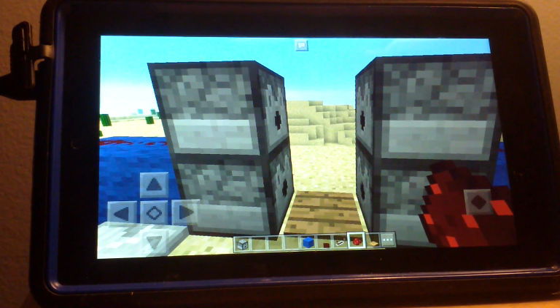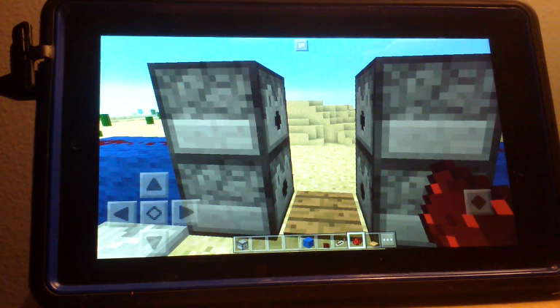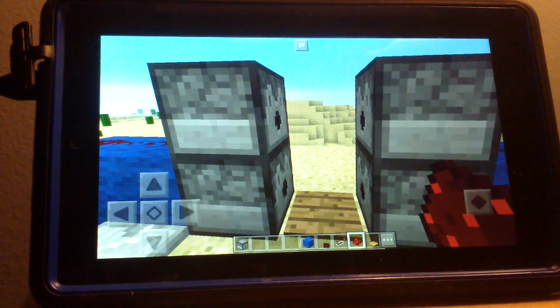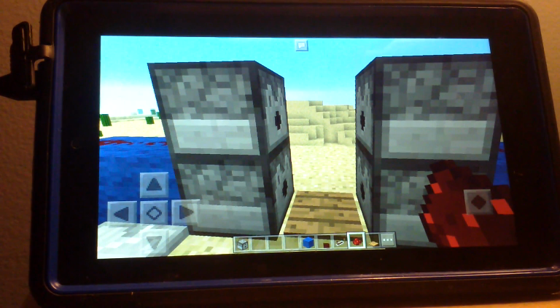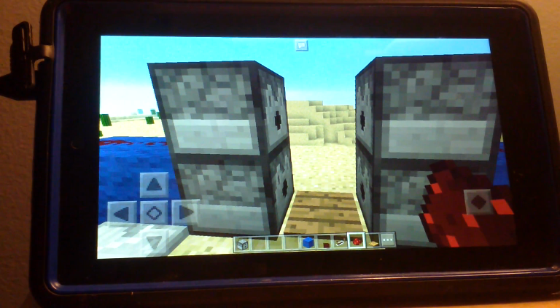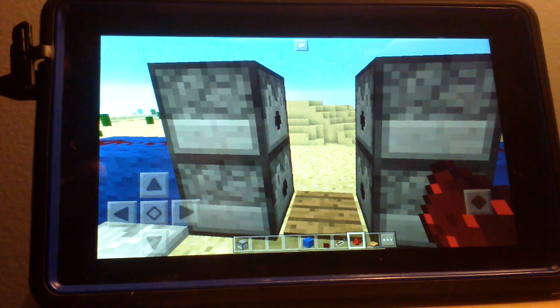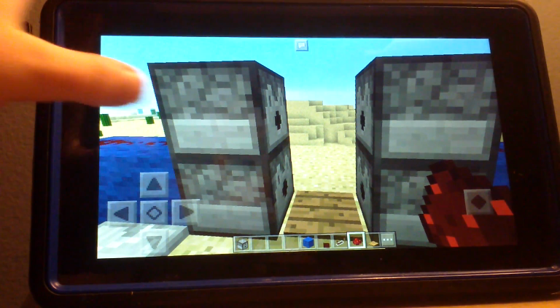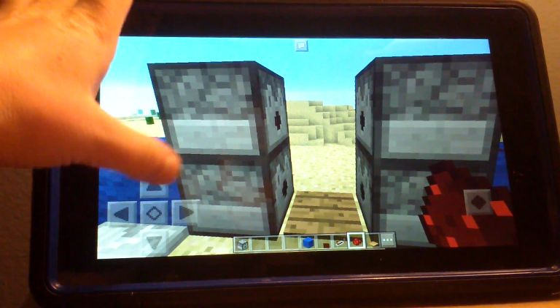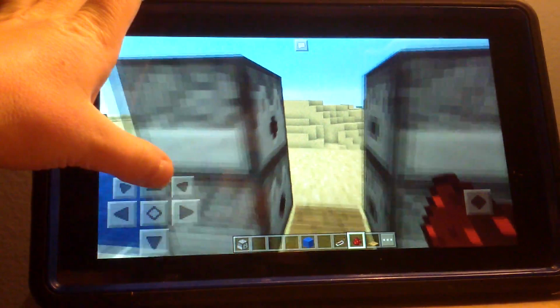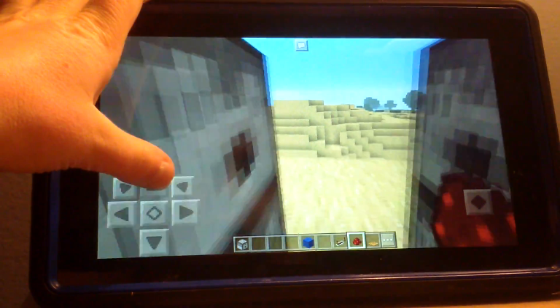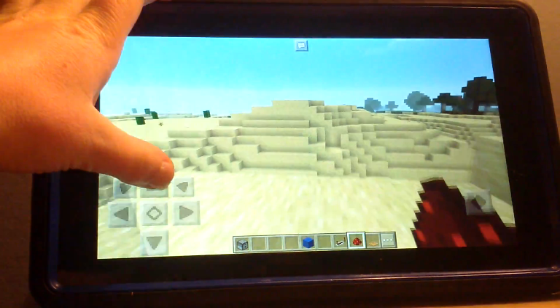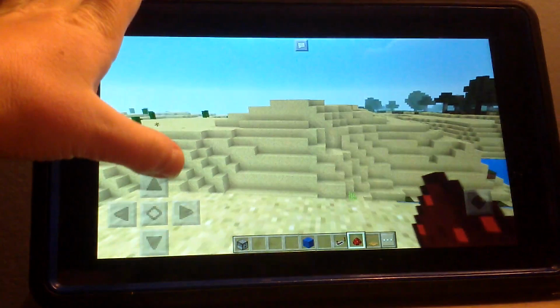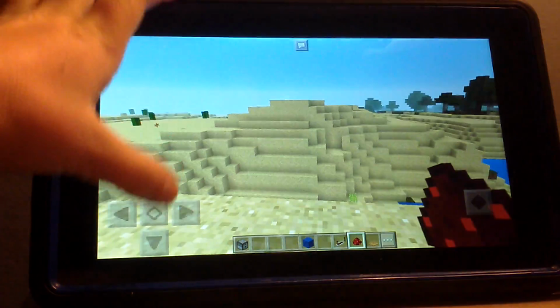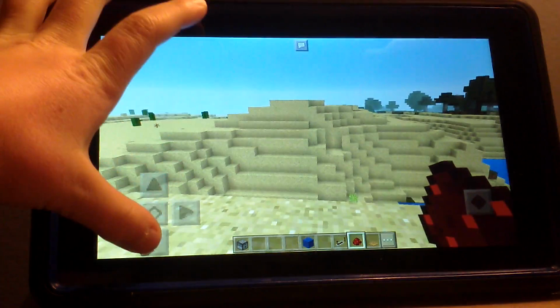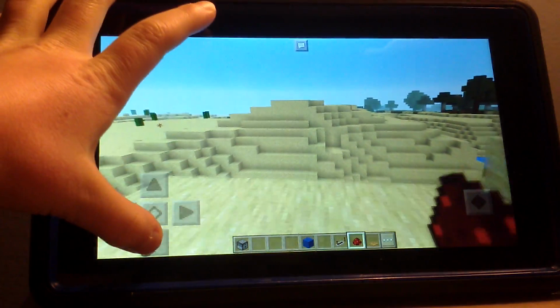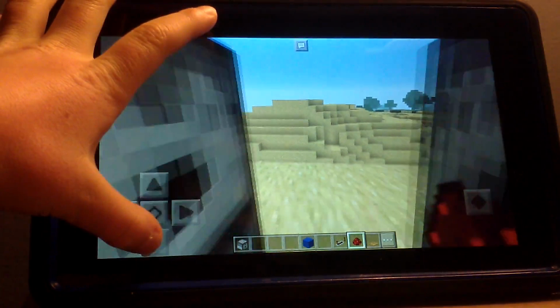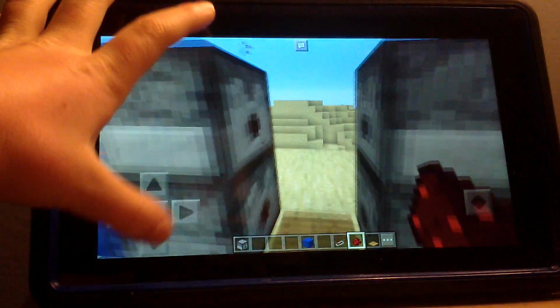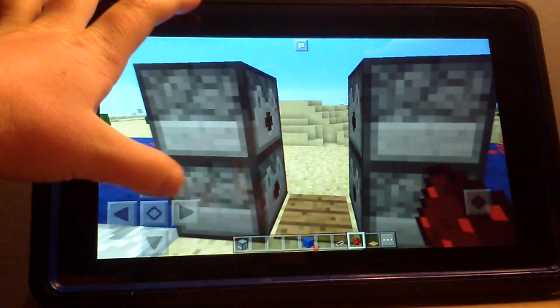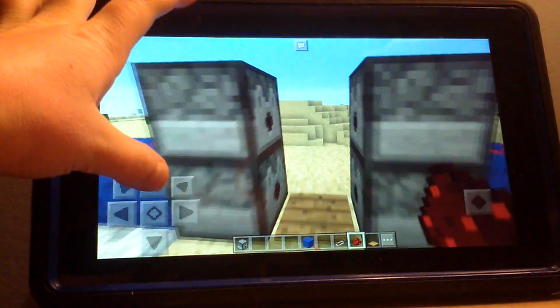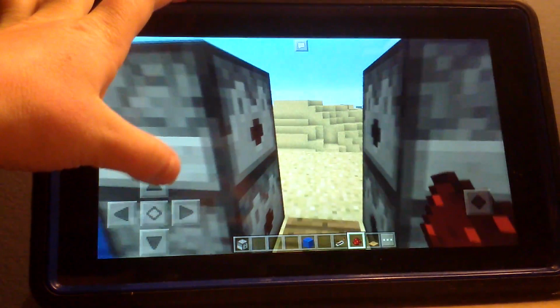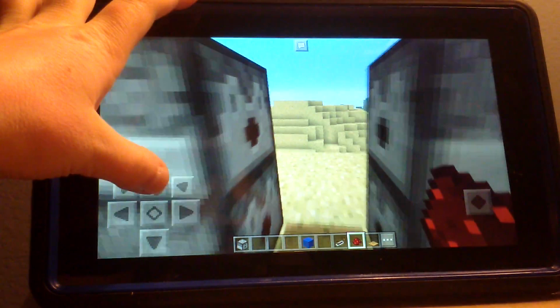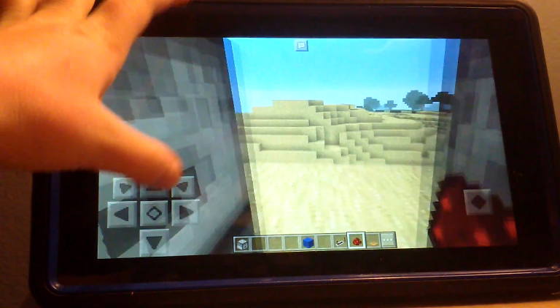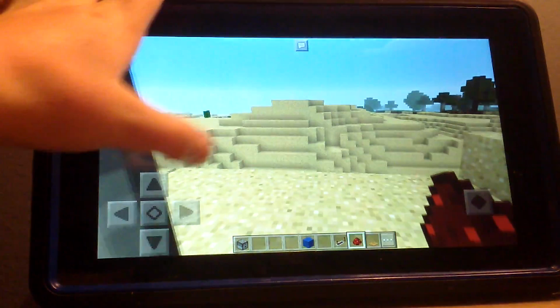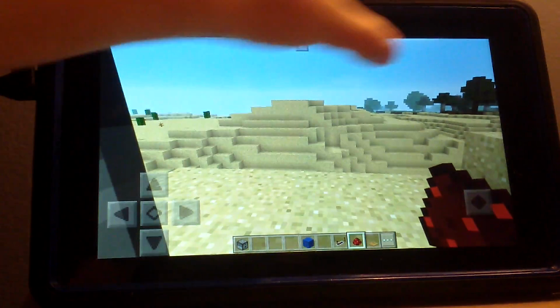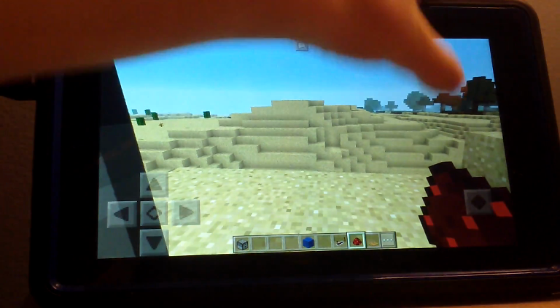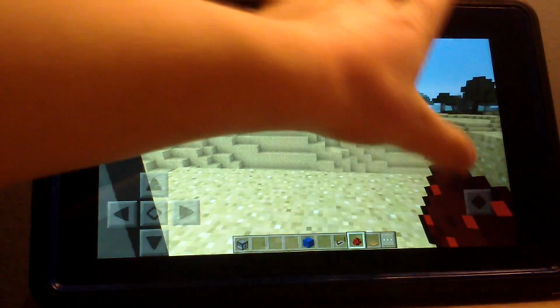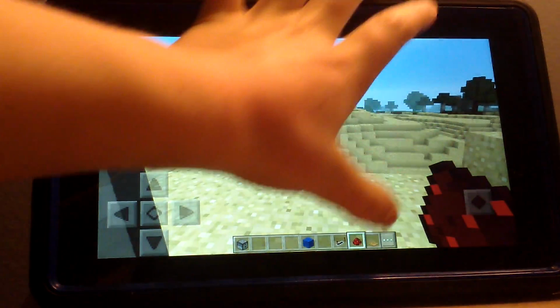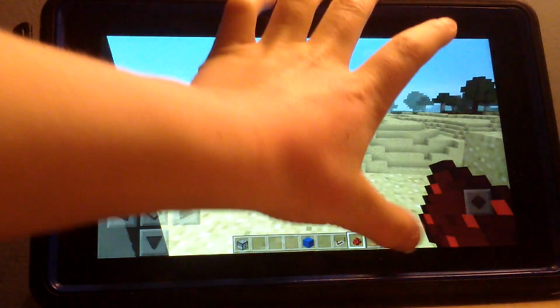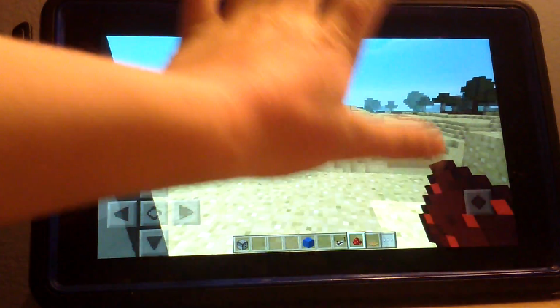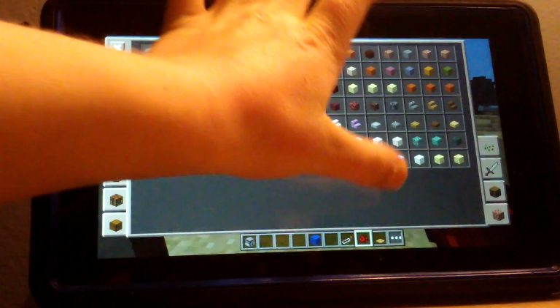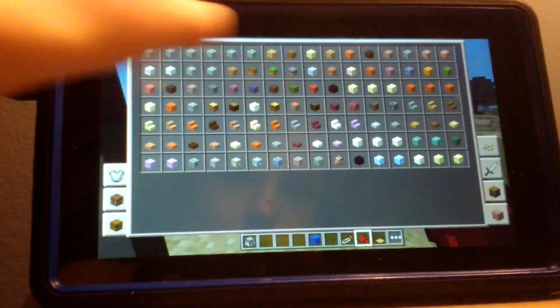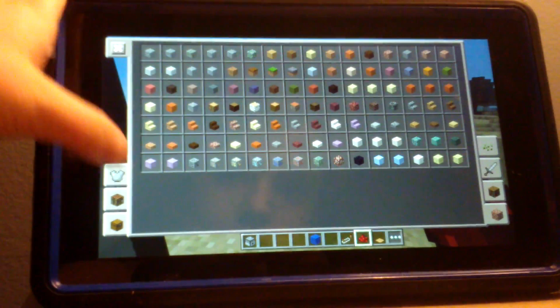And then you put a pressure plate in the middle, and it's supposed to work. Yeah, I think it worked.